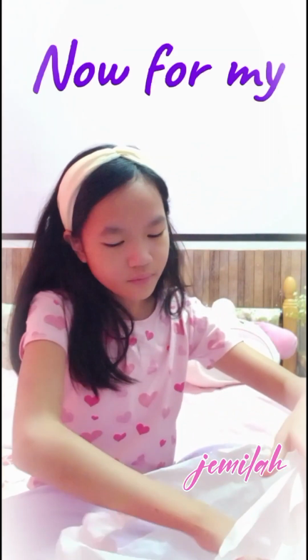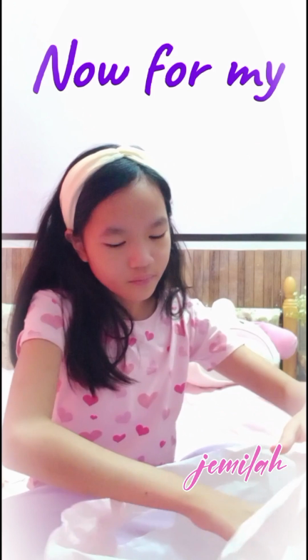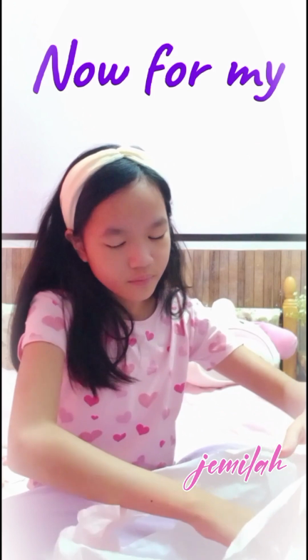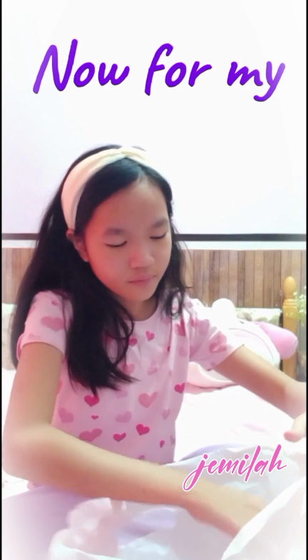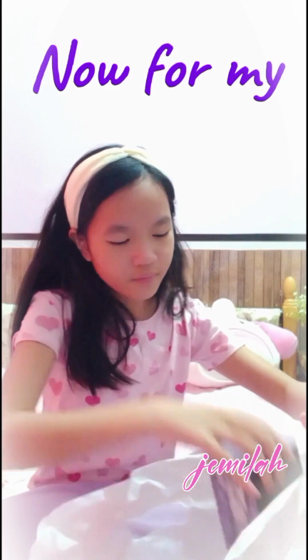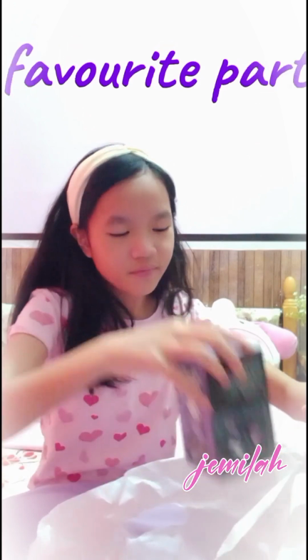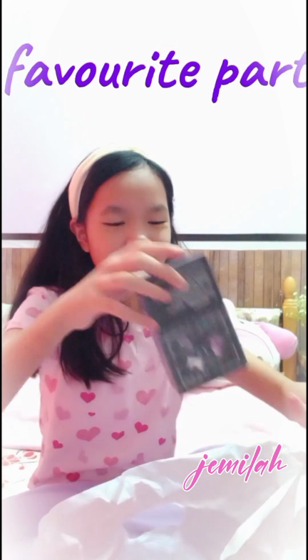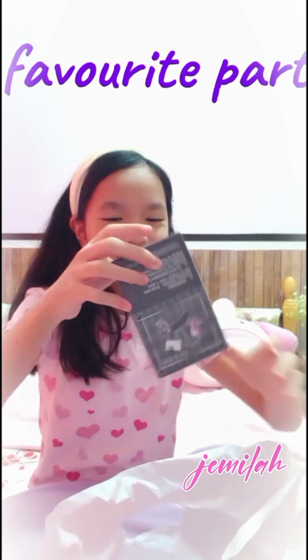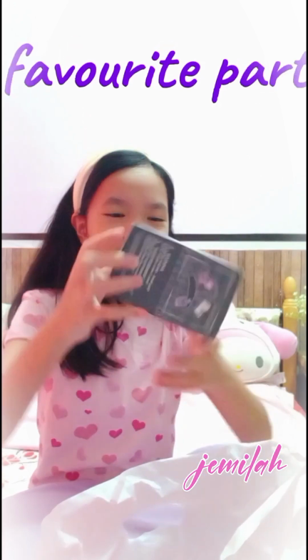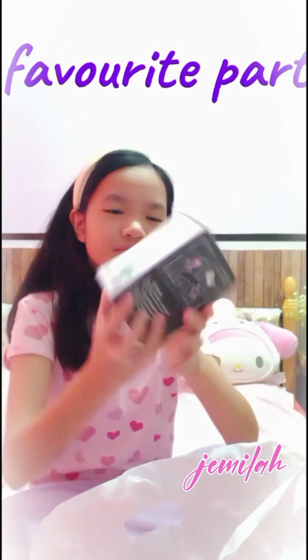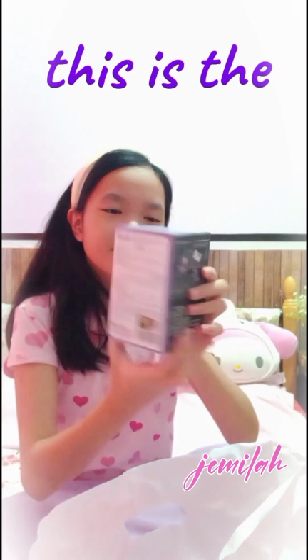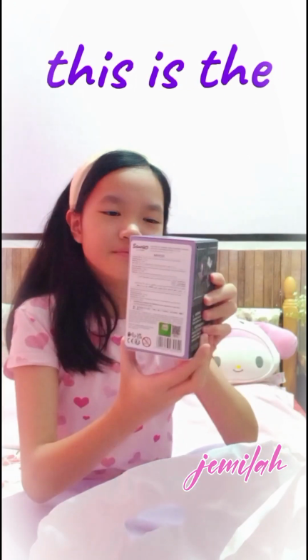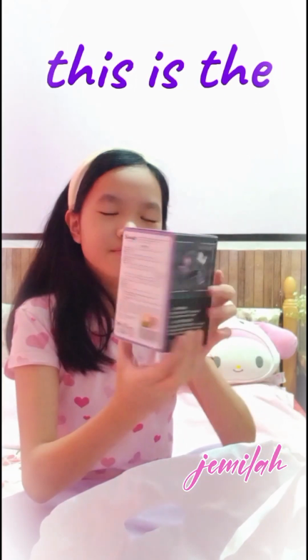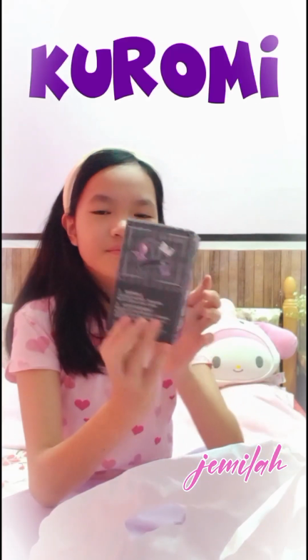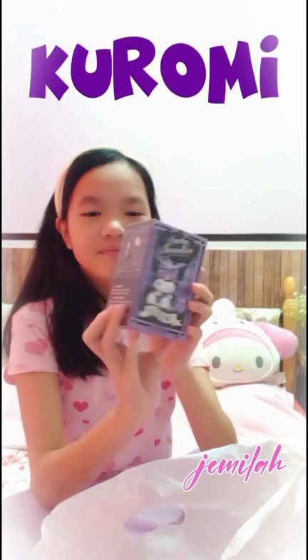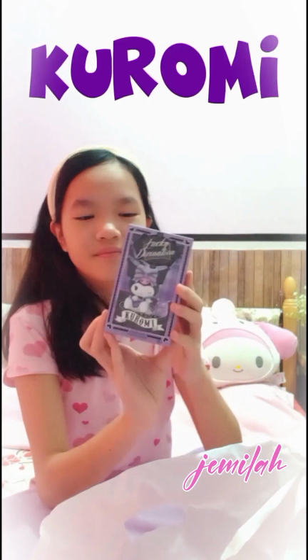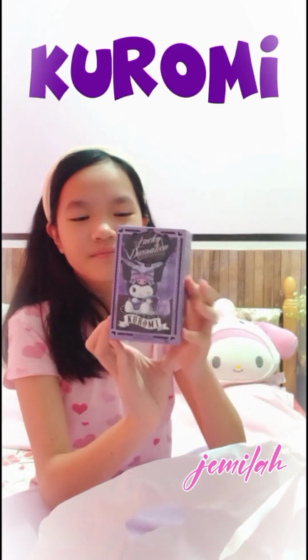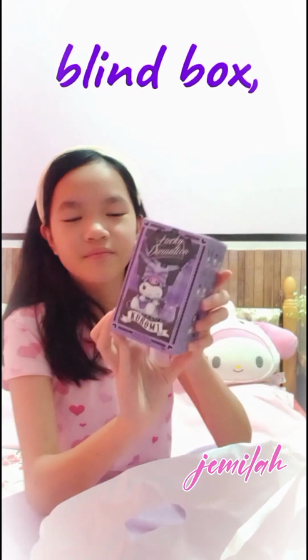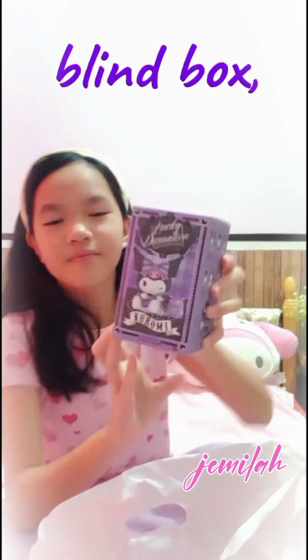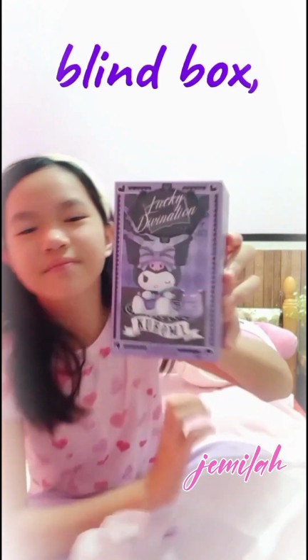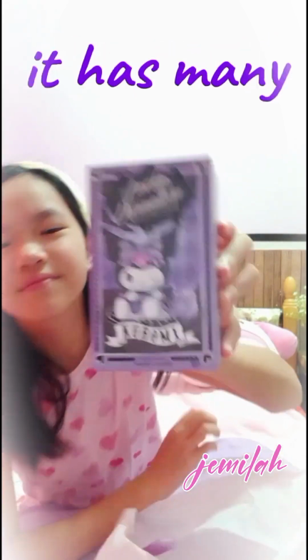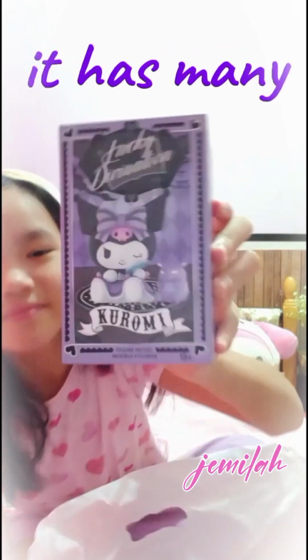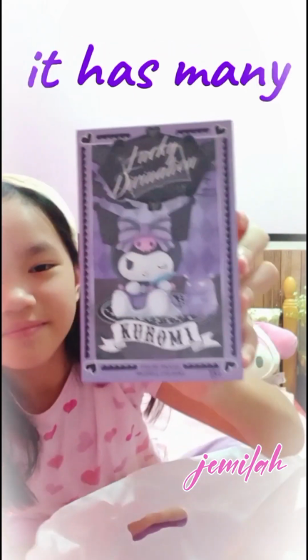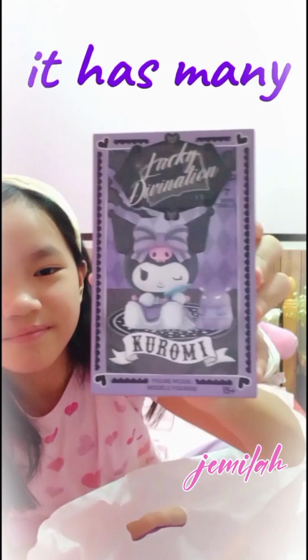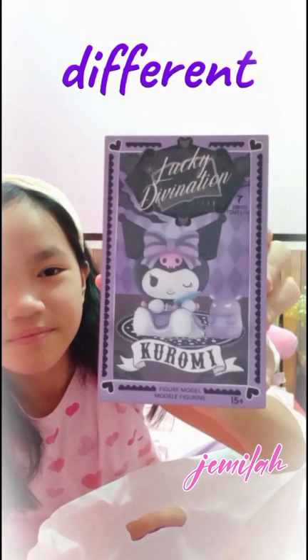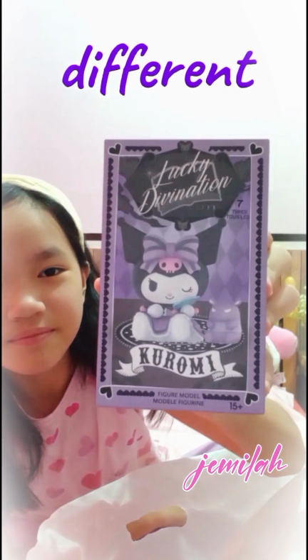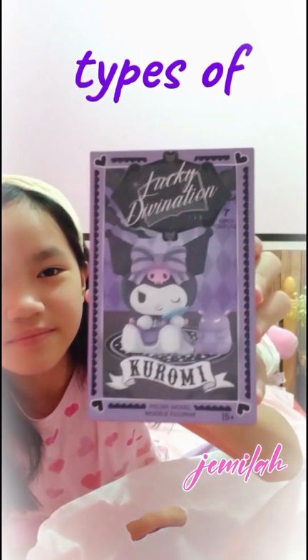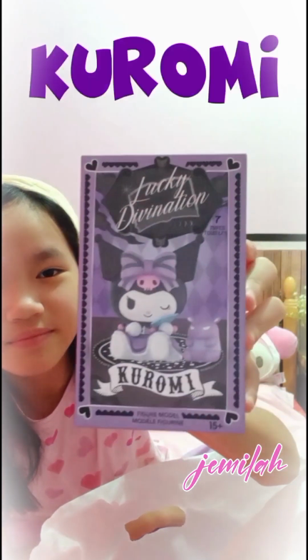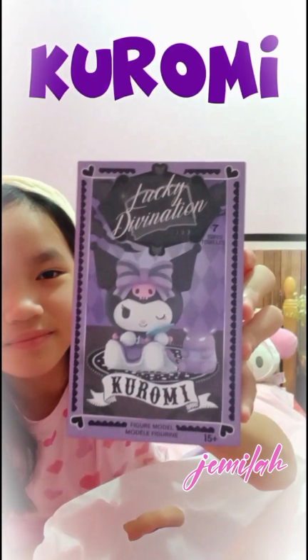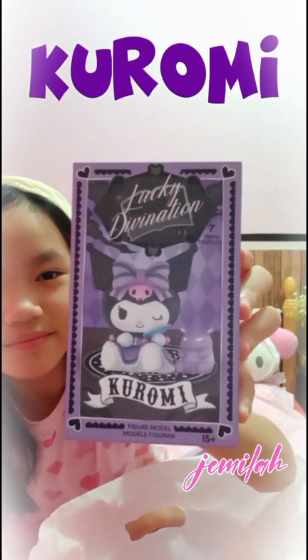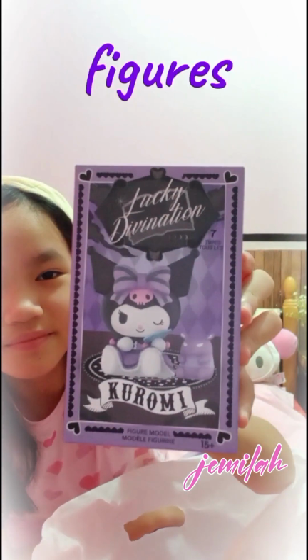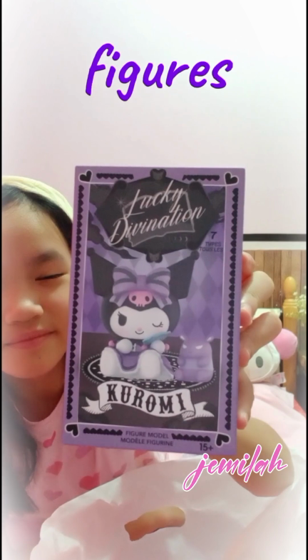Now for my favorite part. This is the Kuromi Blind Box. It has many different types of Kuromi figures.